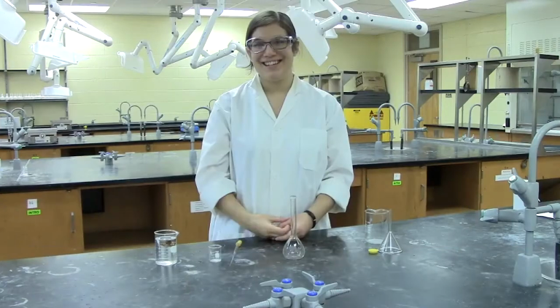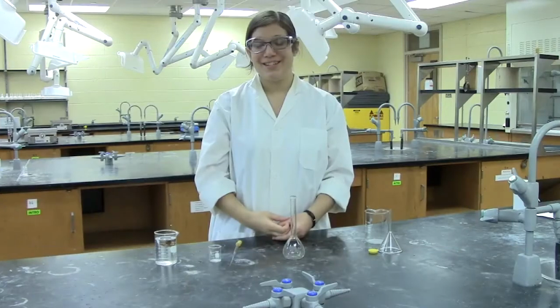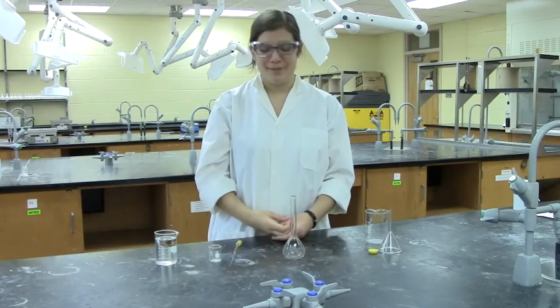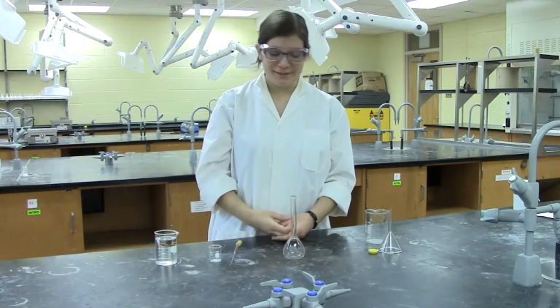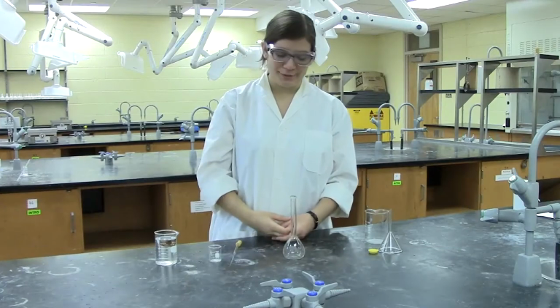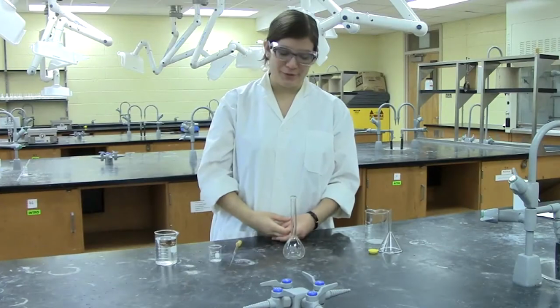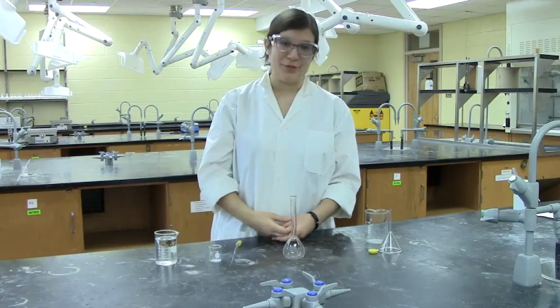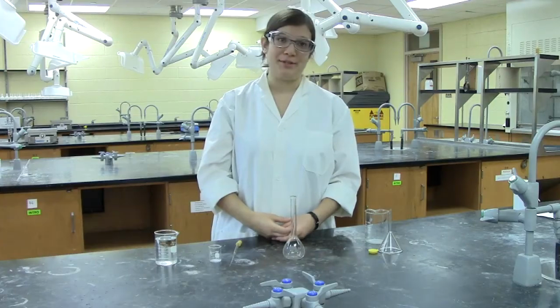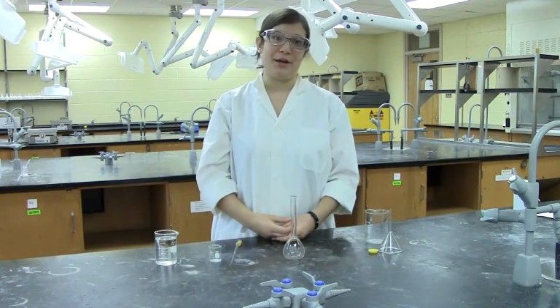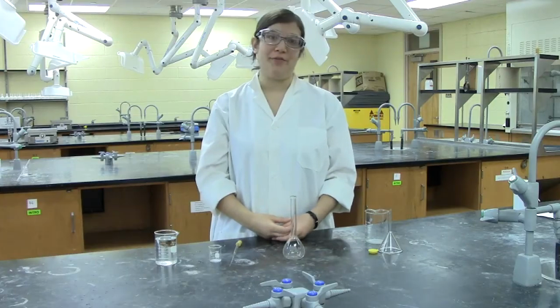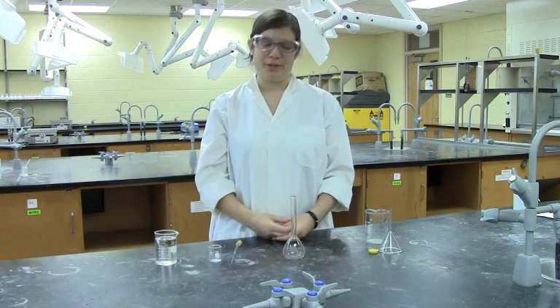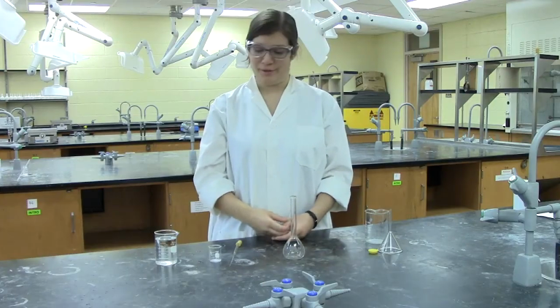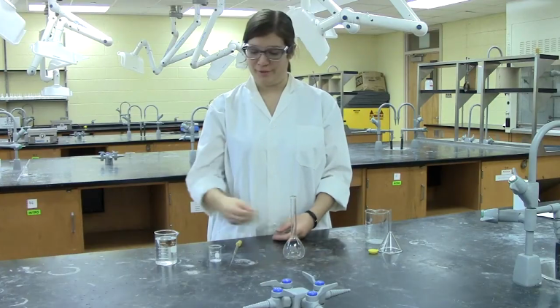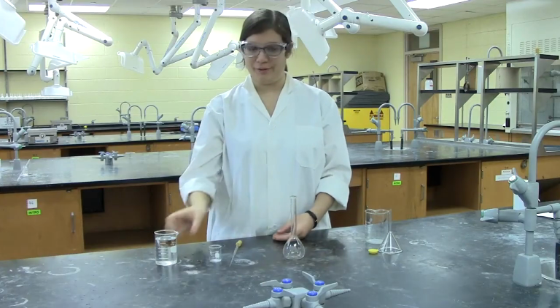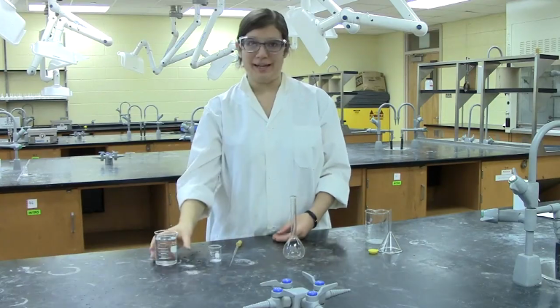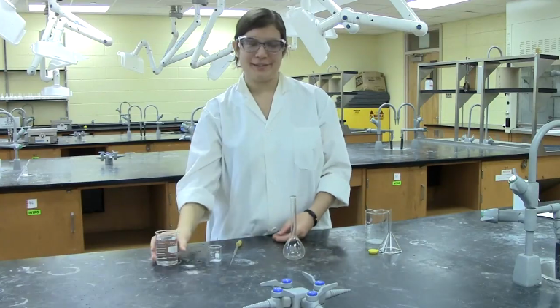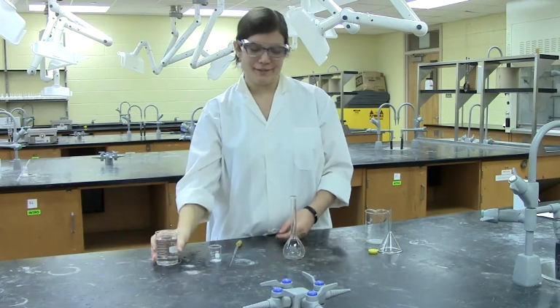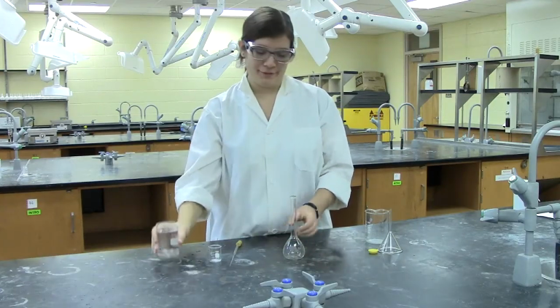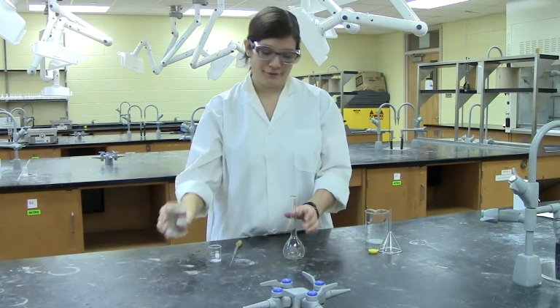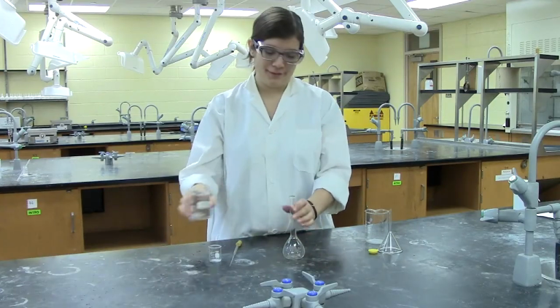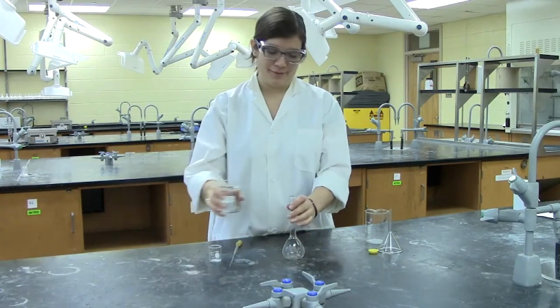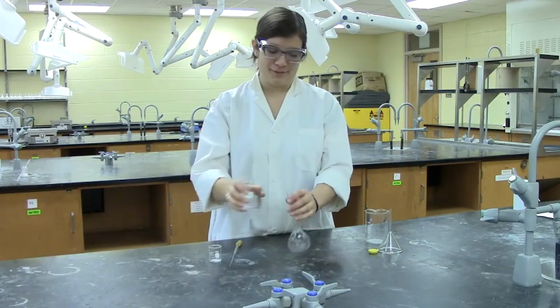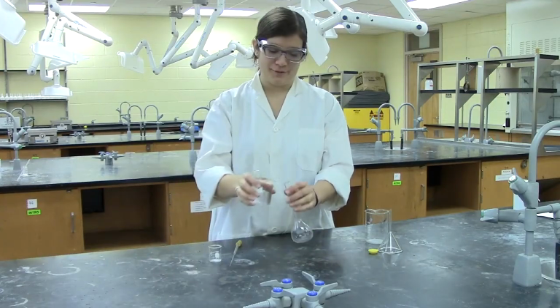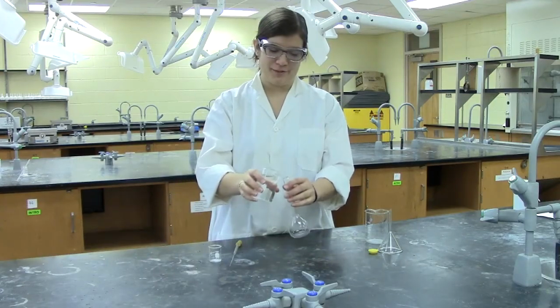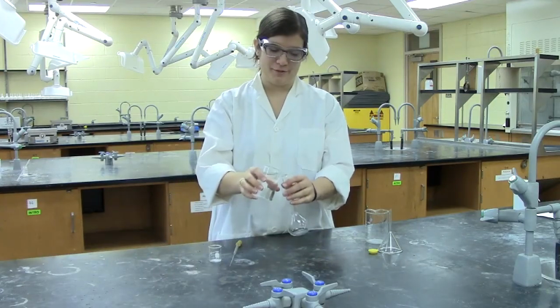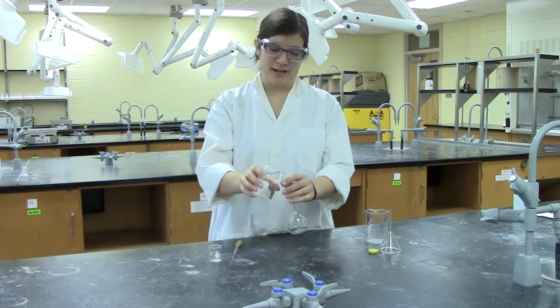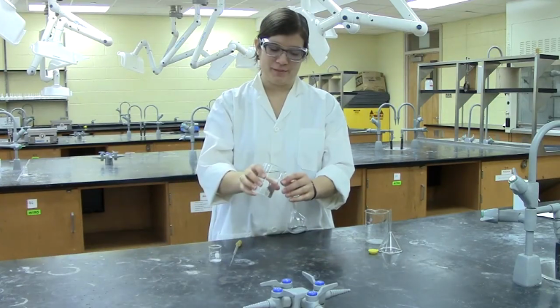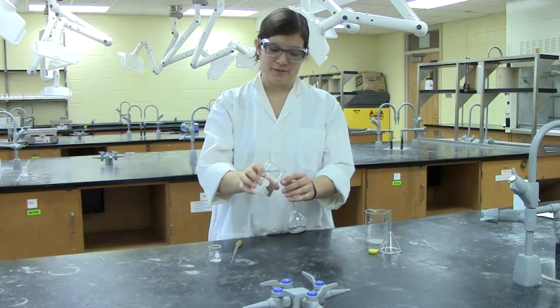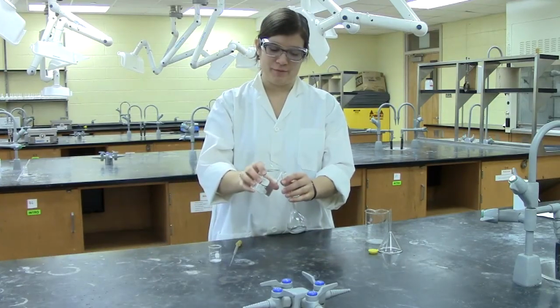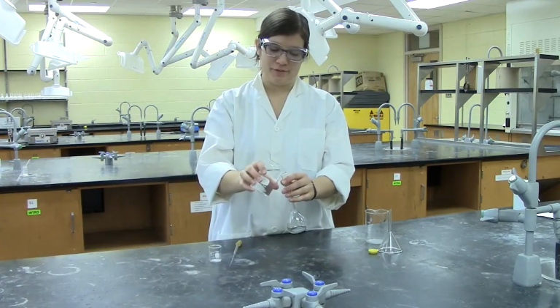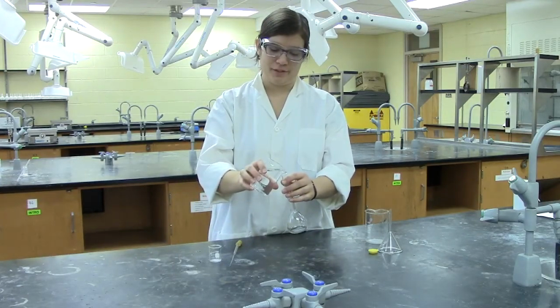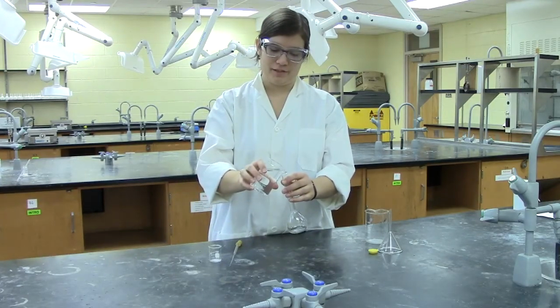To make the solution using a volumetric flask, the first step is to rinse your flask with some of your solvent.